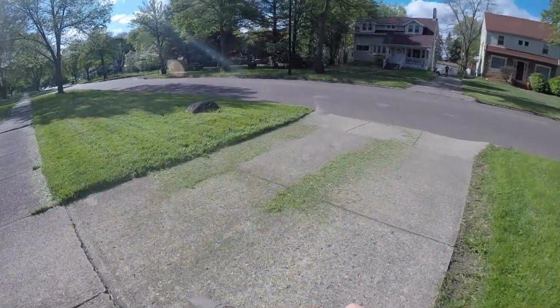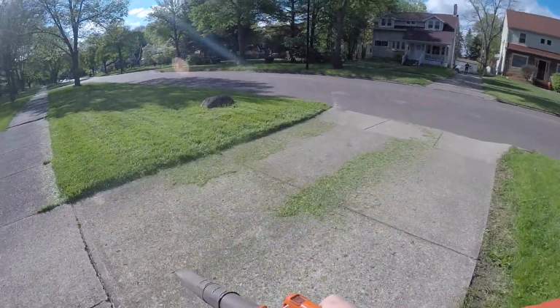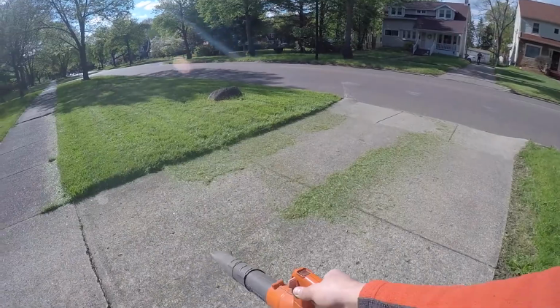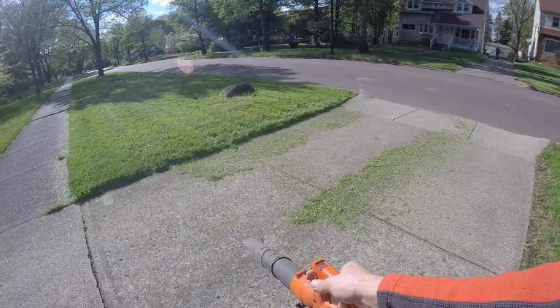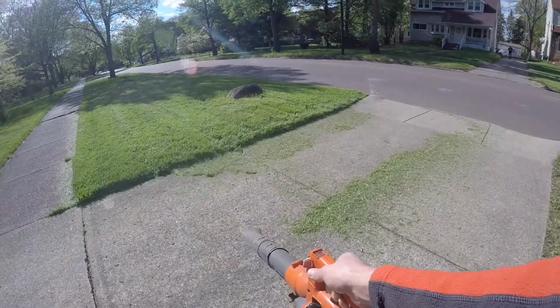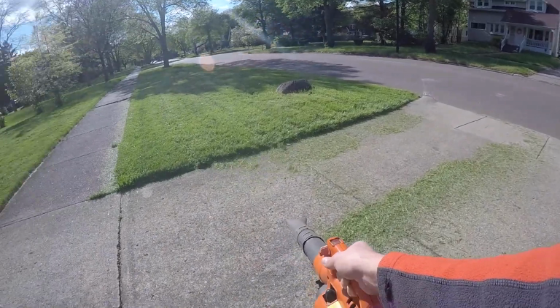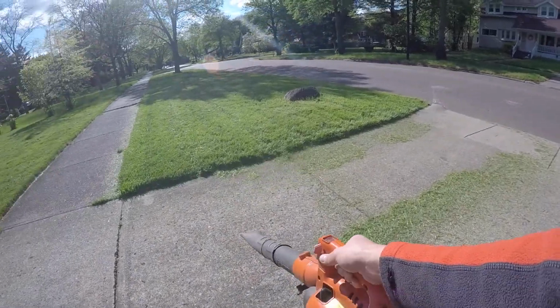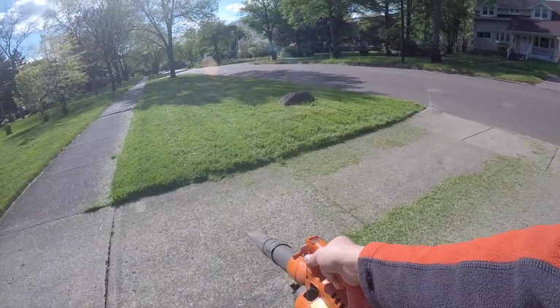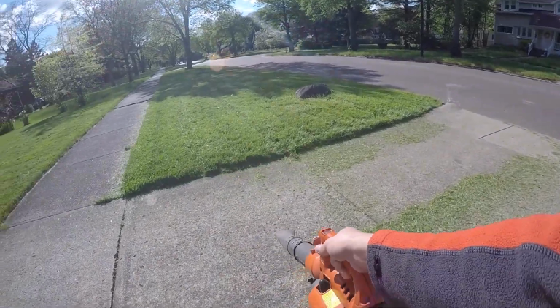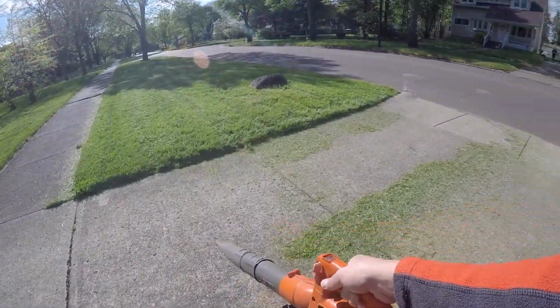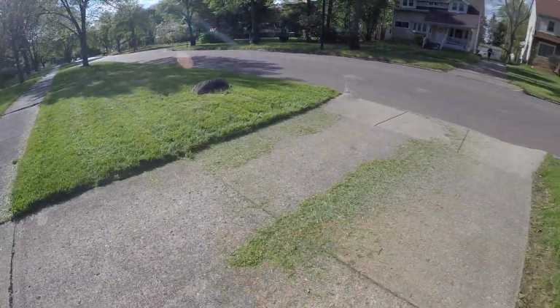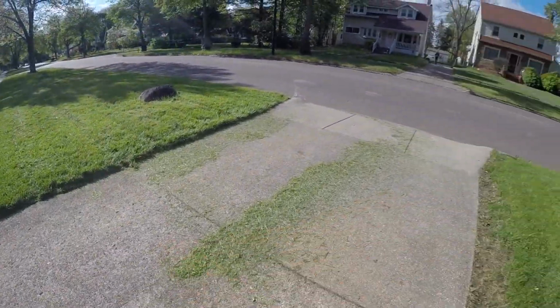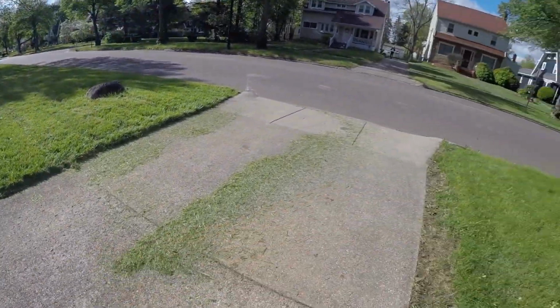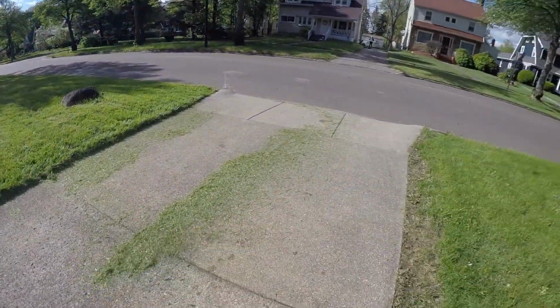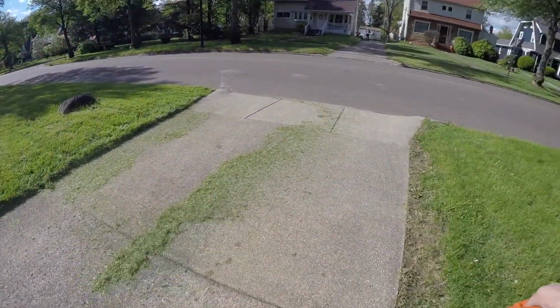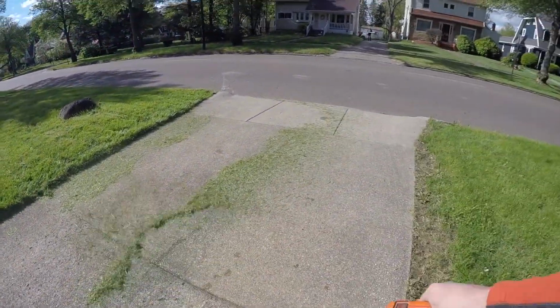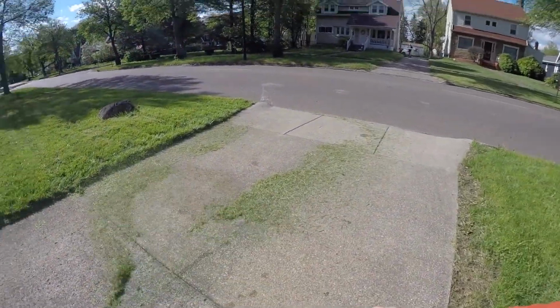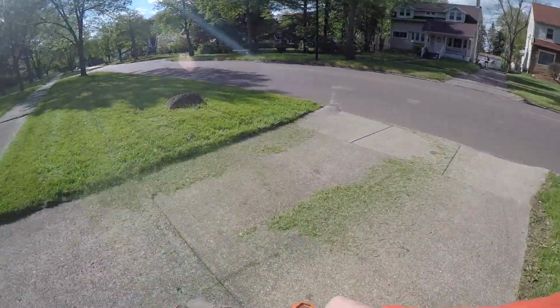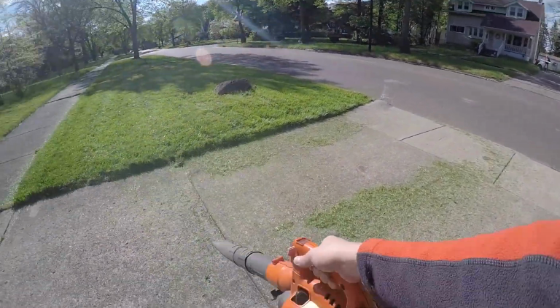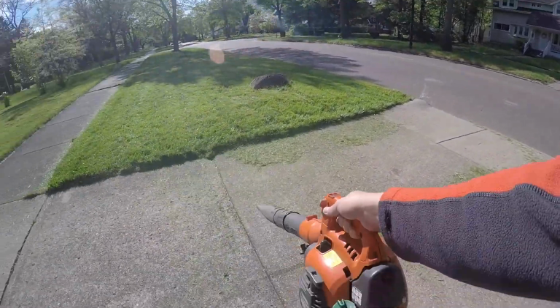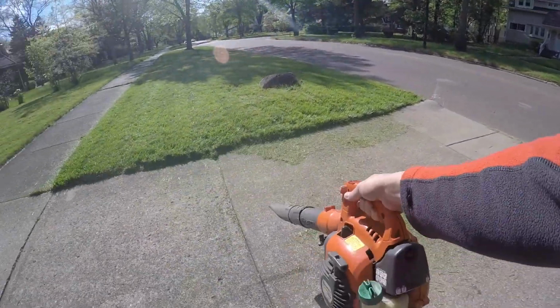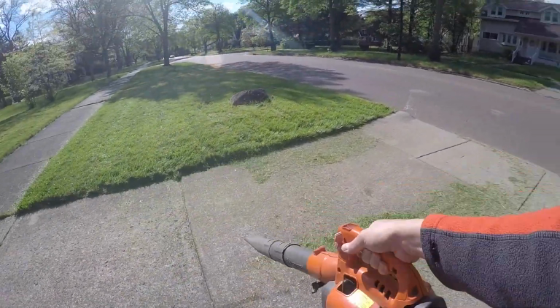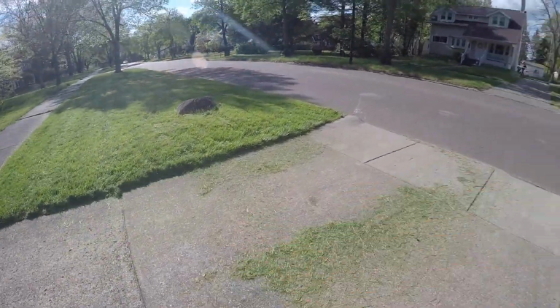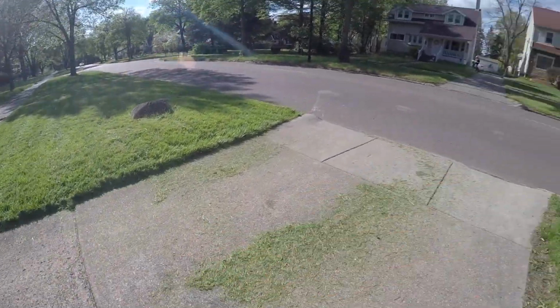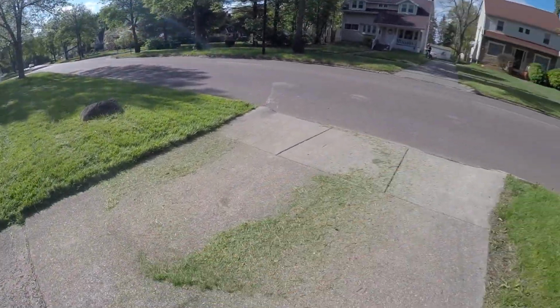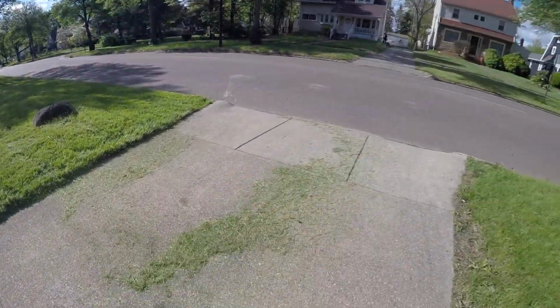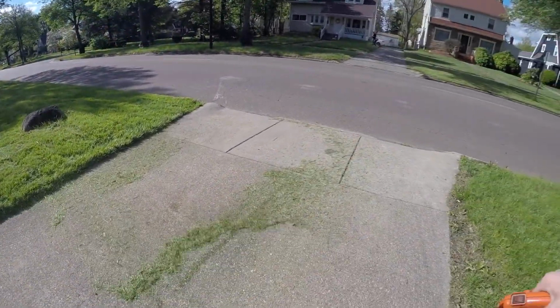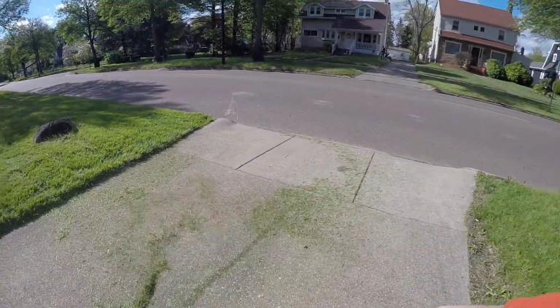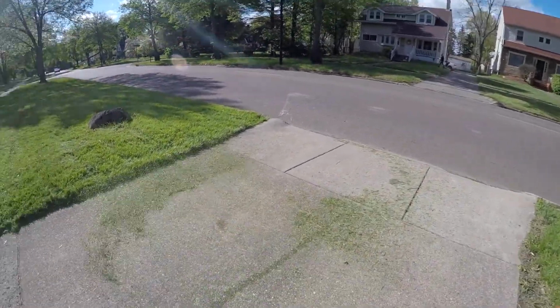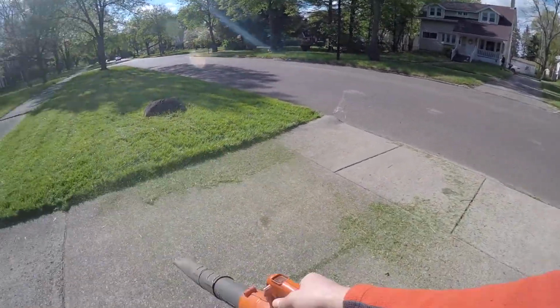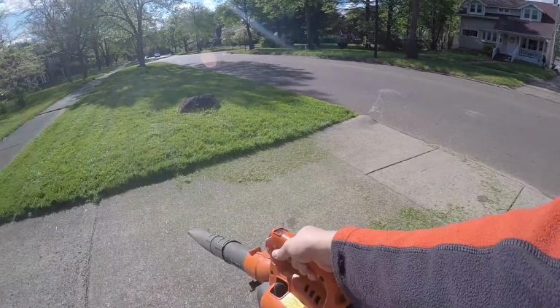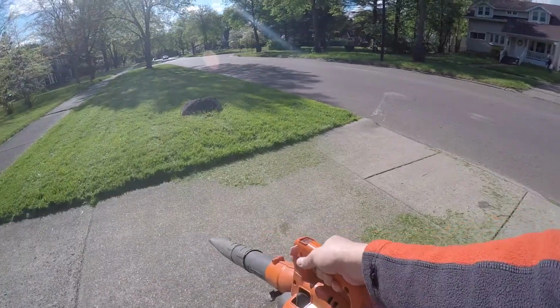Oh hey, there's the leaf blower I fixed a couple months ago. You can find that video in the banner right here.